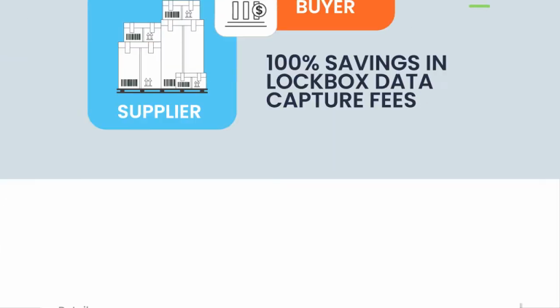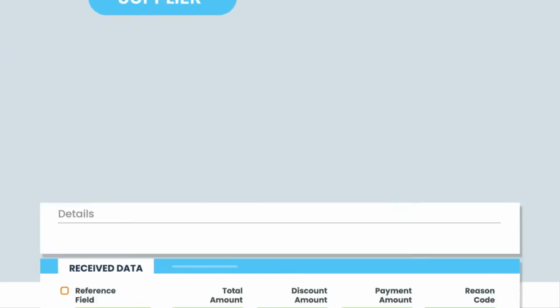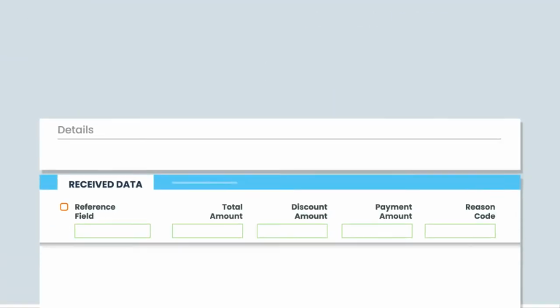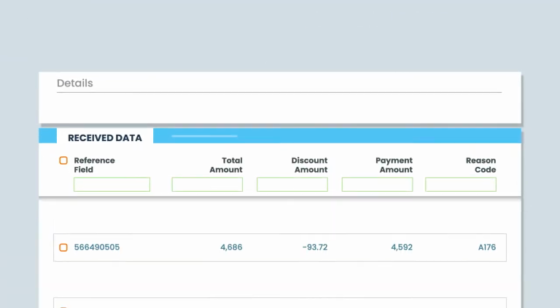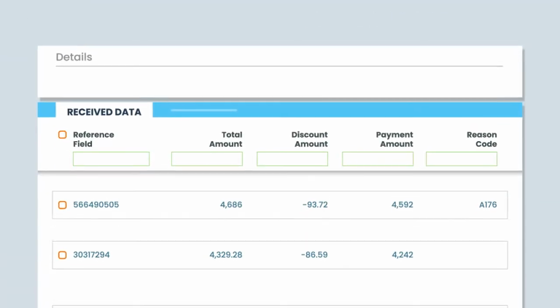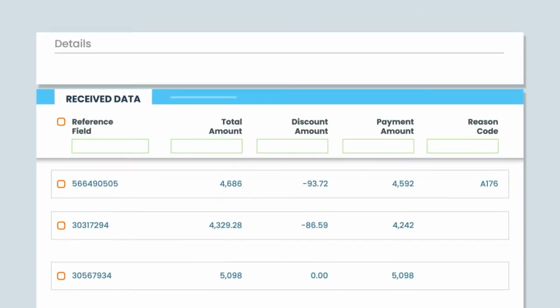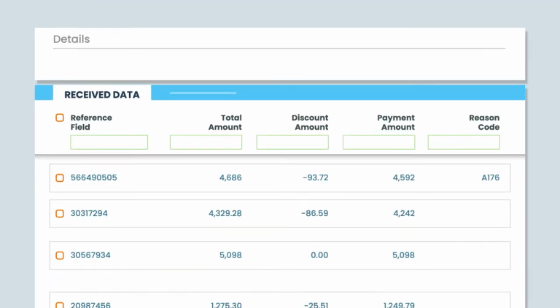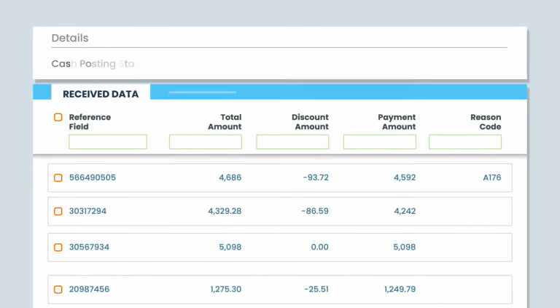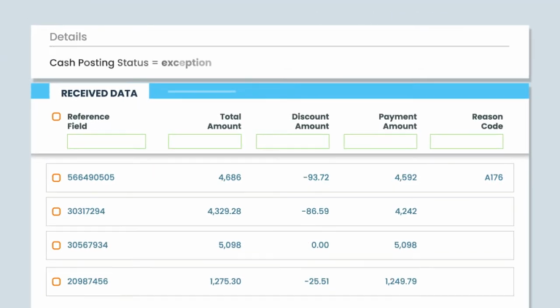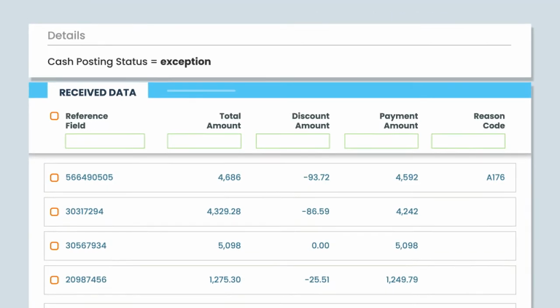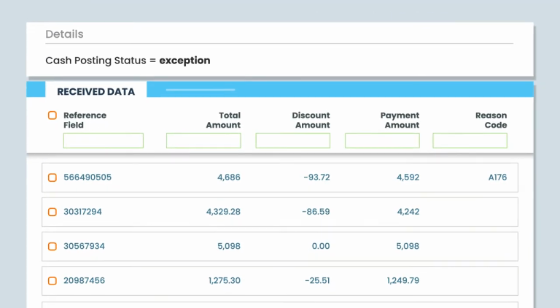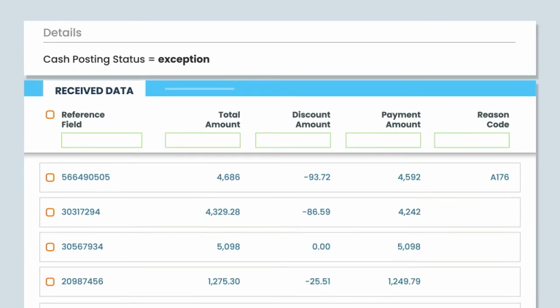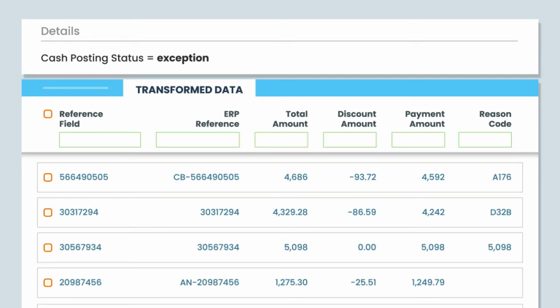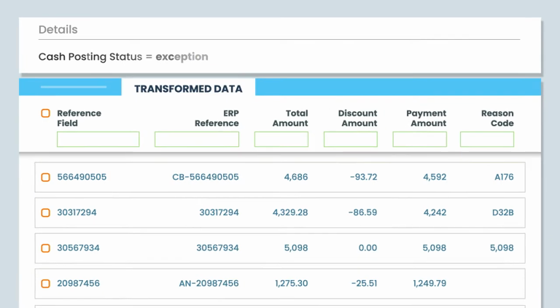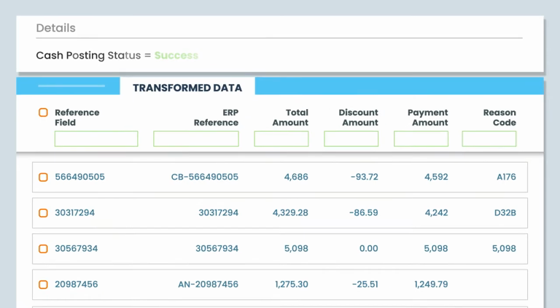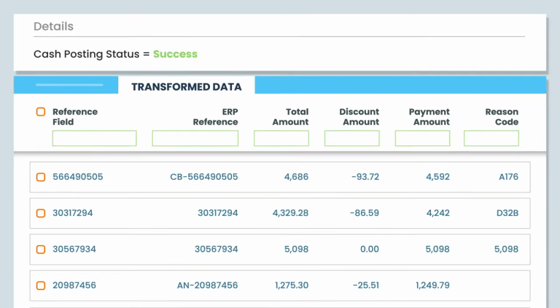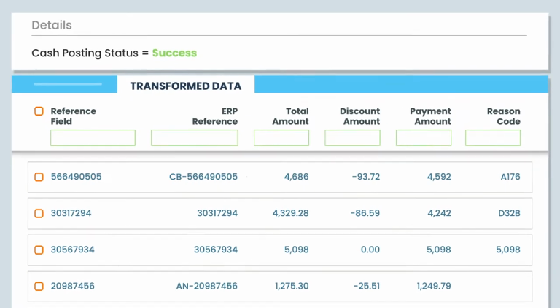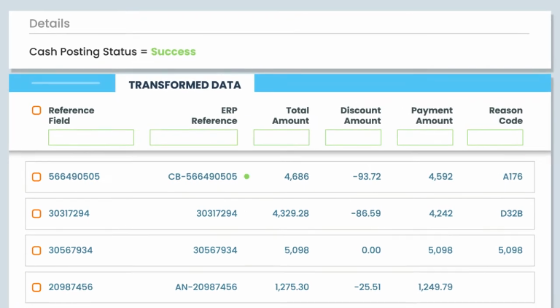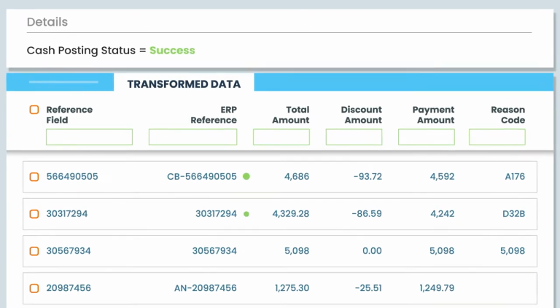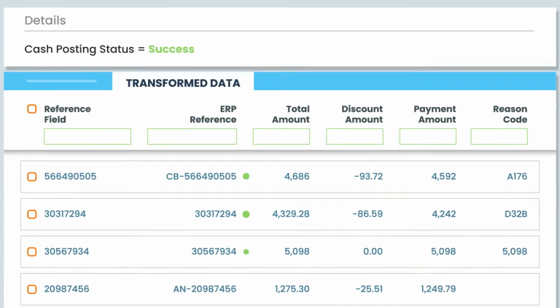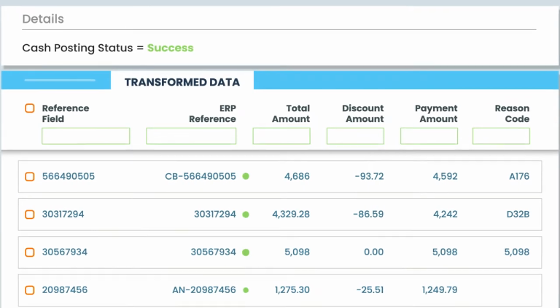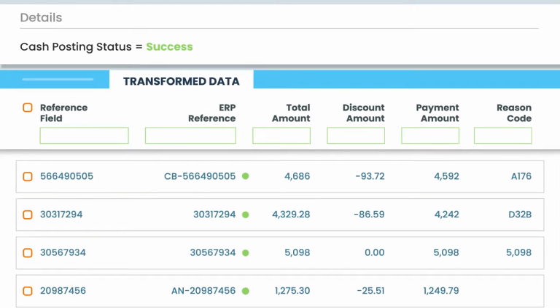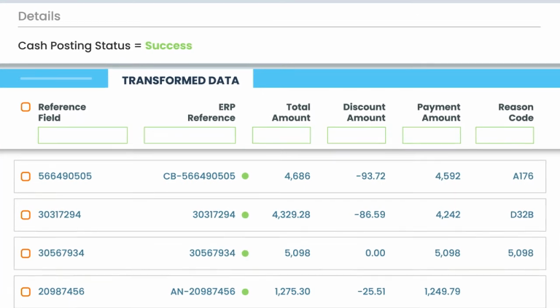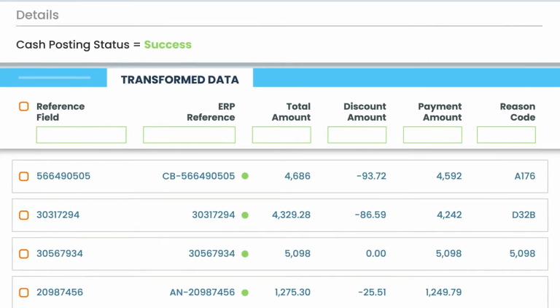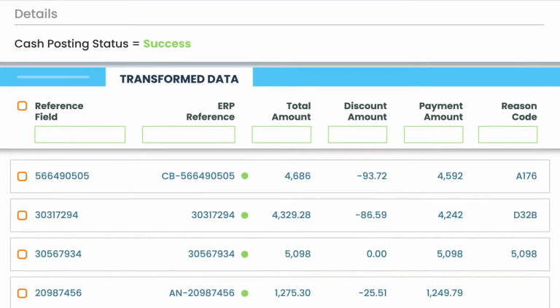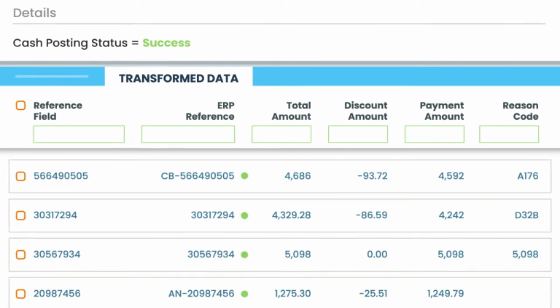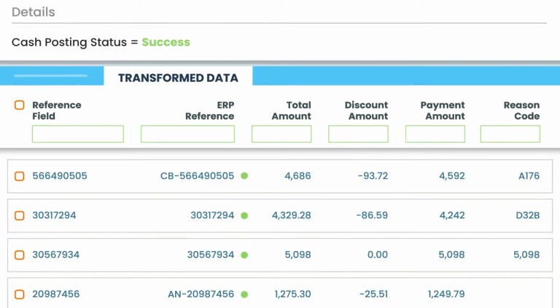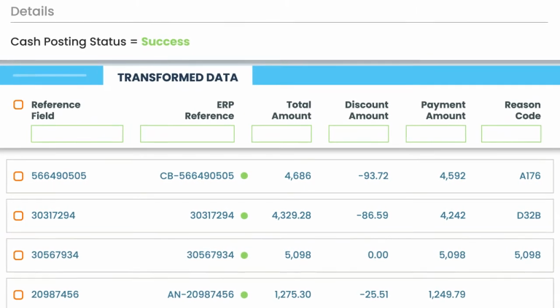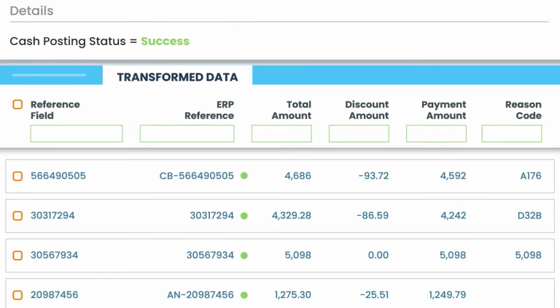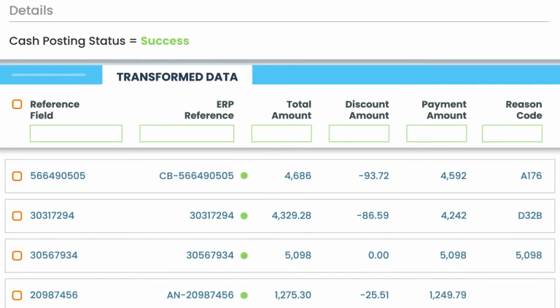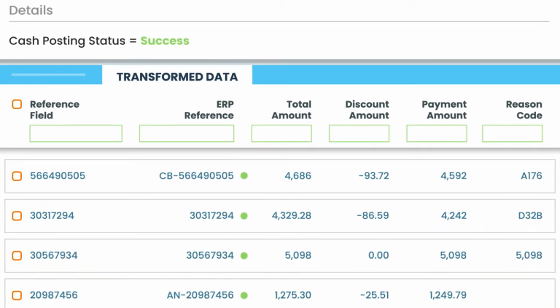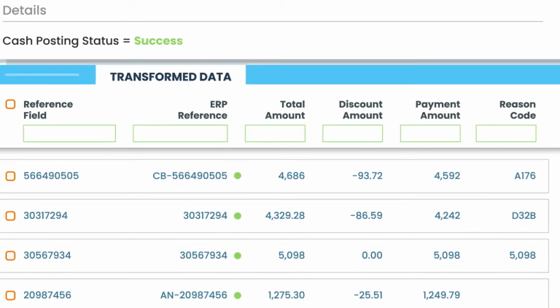Cash Application Cloud delivers up to 95% straight-through cash posting and saves lockbox keying-in fees by leveraging AI to apply cash and close the right invoices in your ERP.